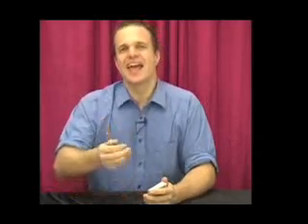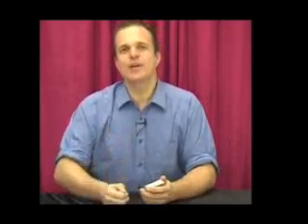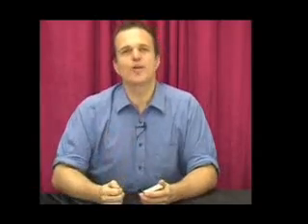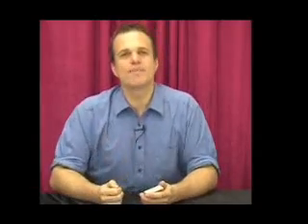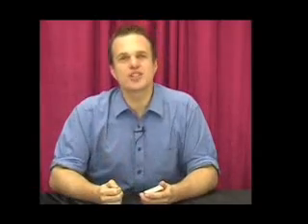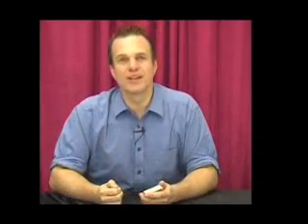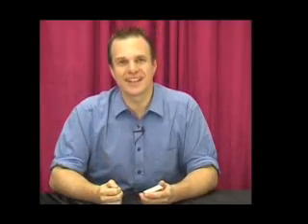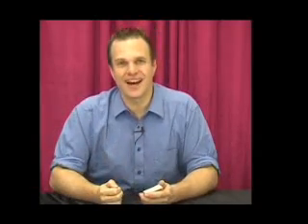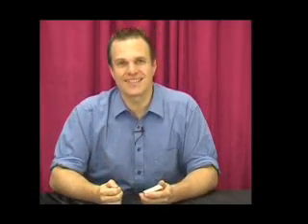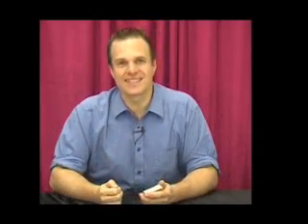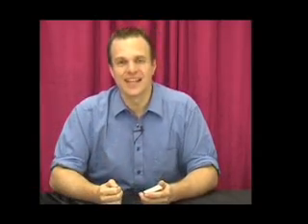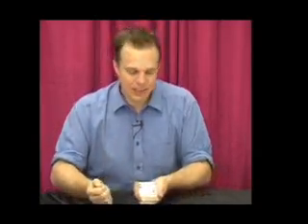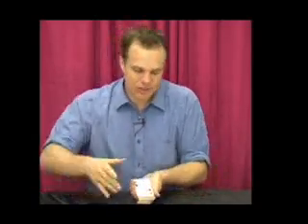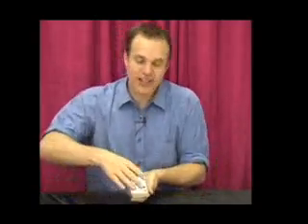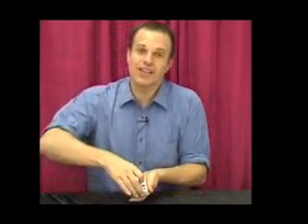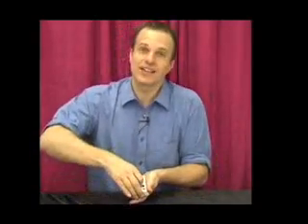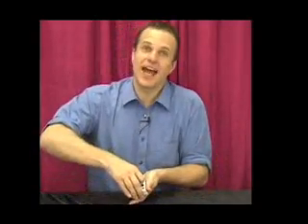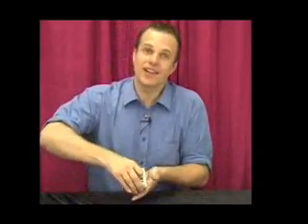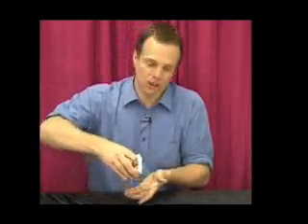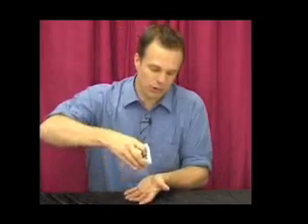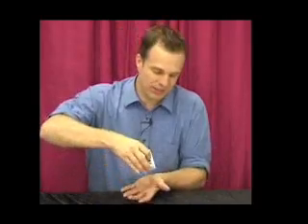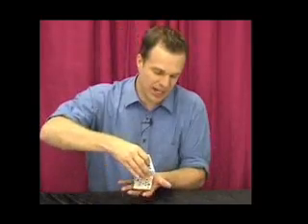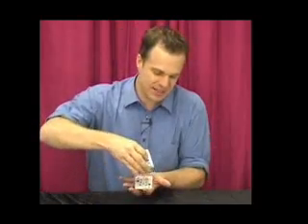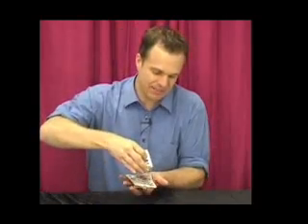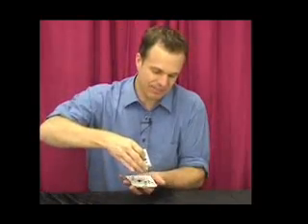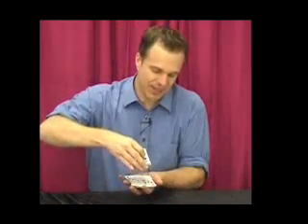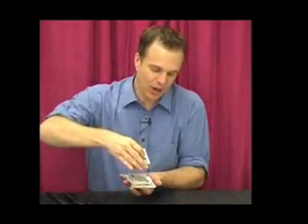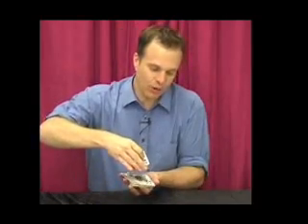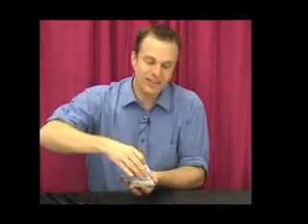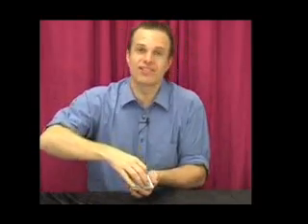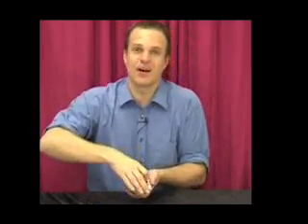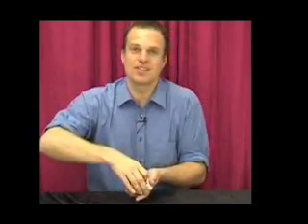Here we go with the Magic Blank Cards. Now watch very carefully — I have here a normal pack of cards, all different numbers.